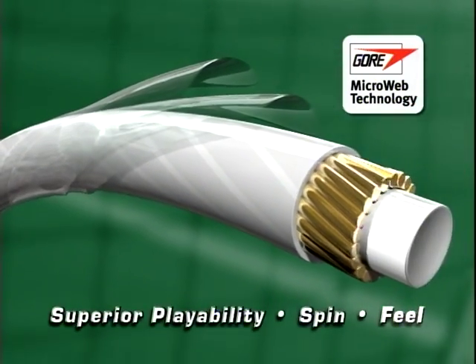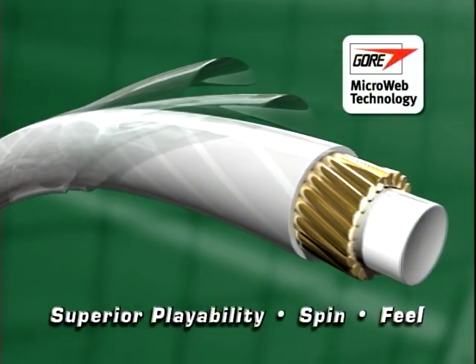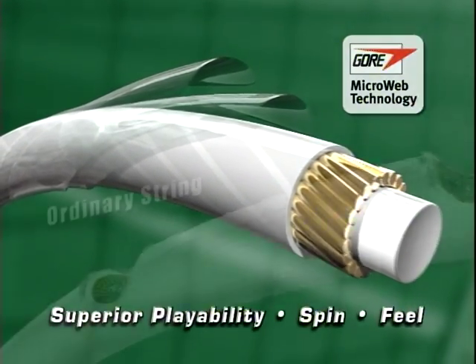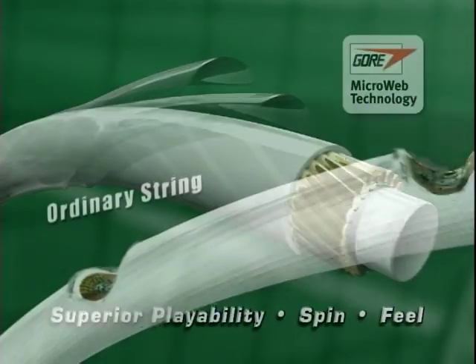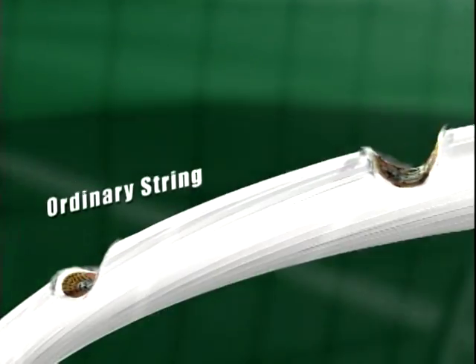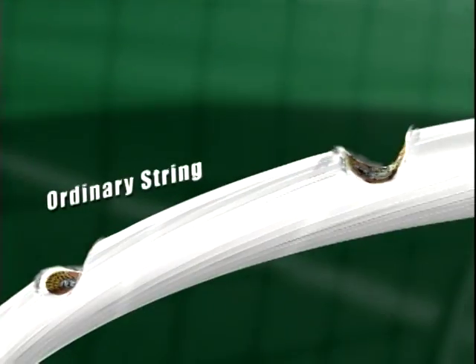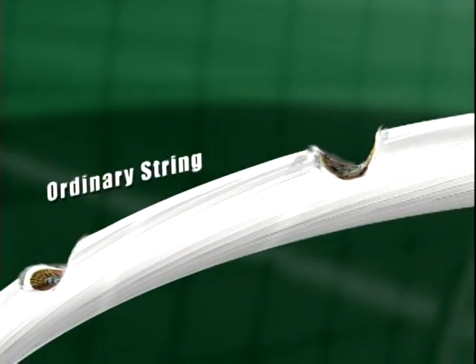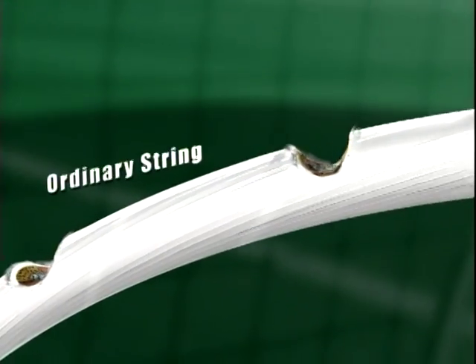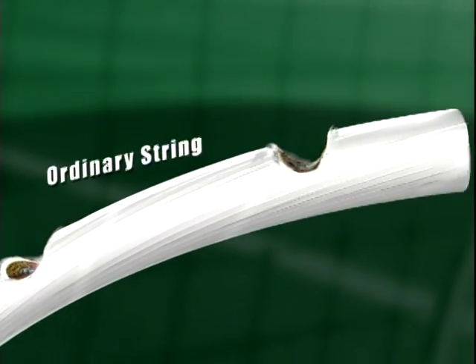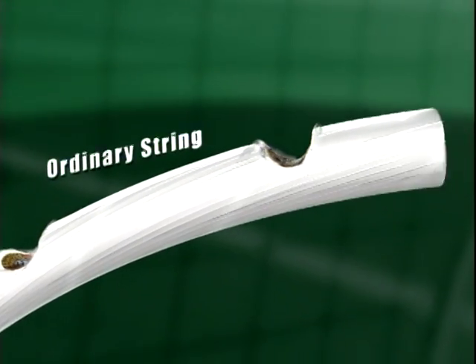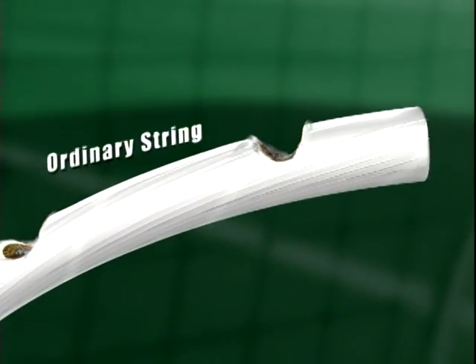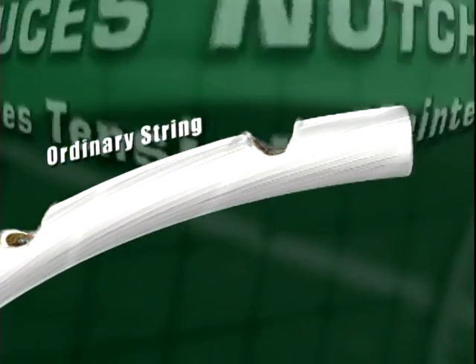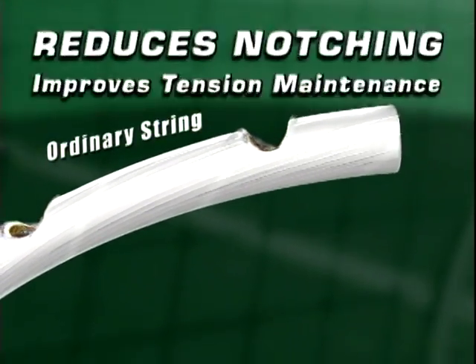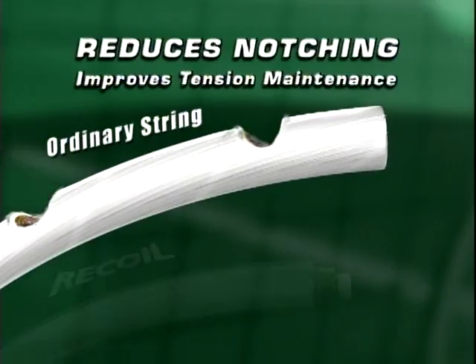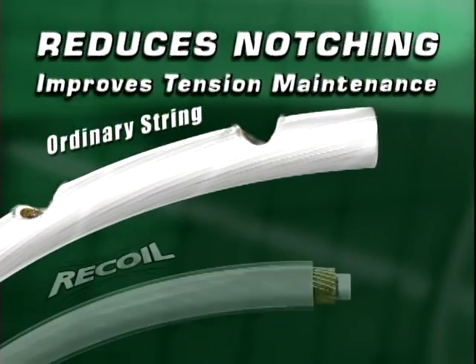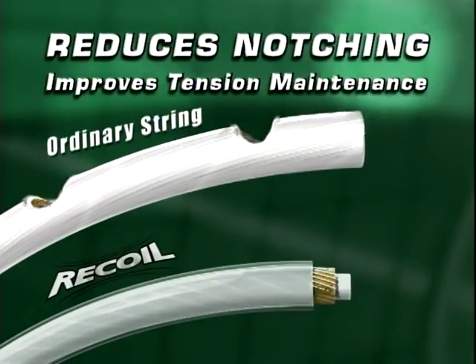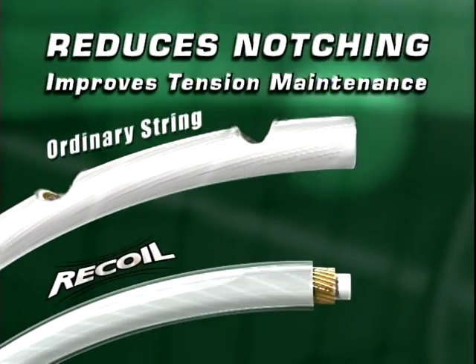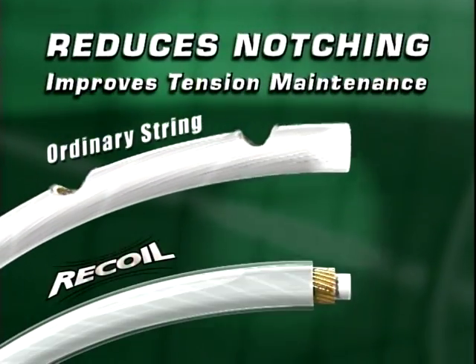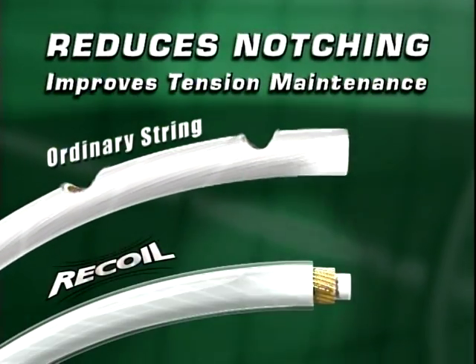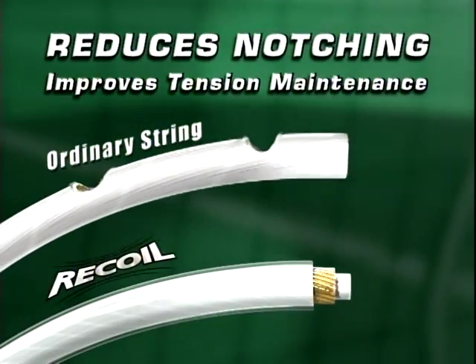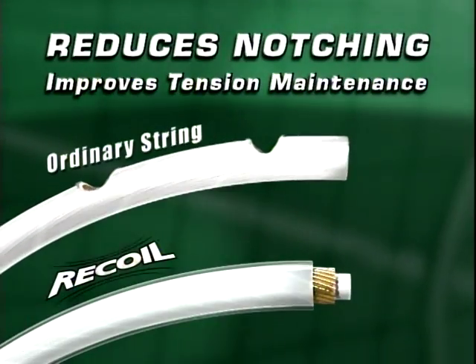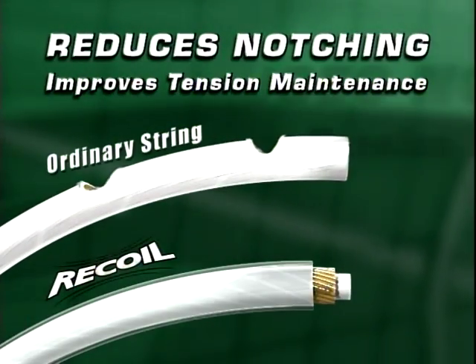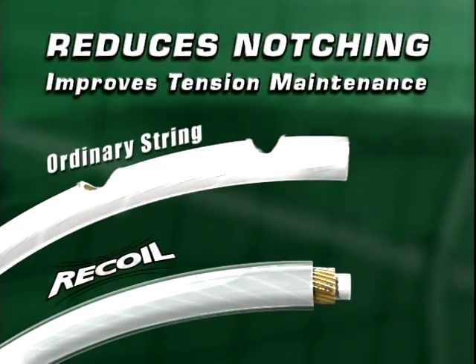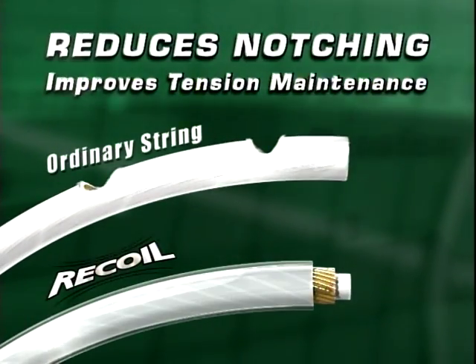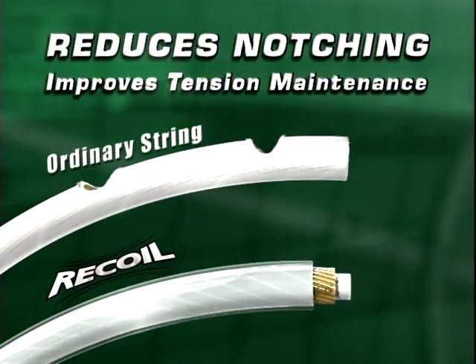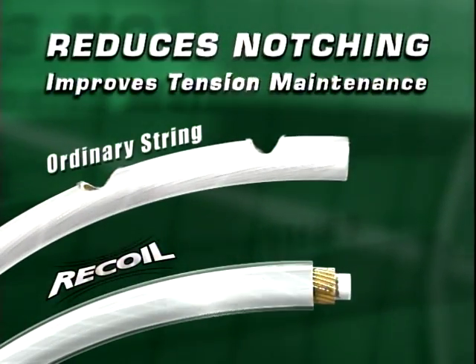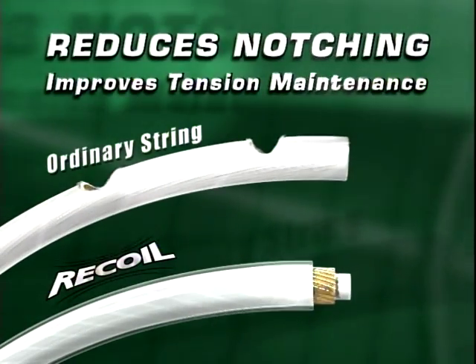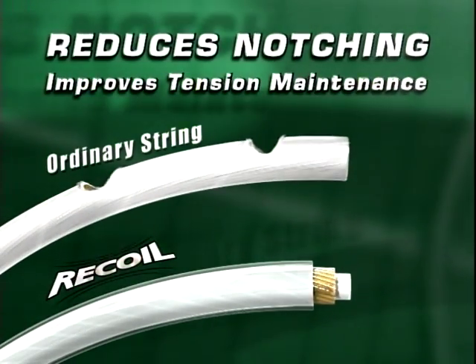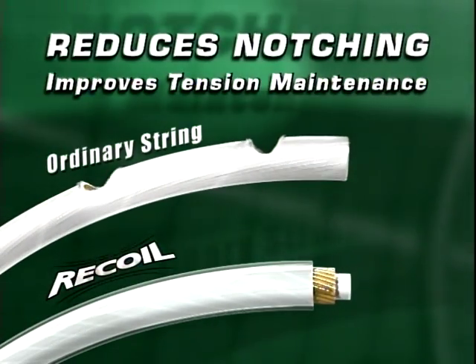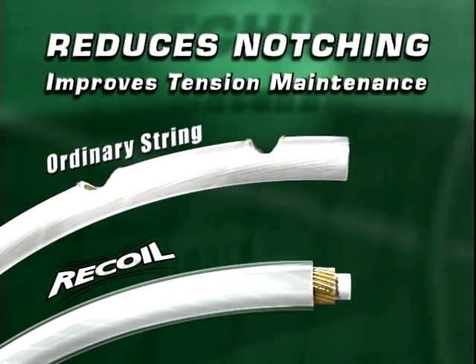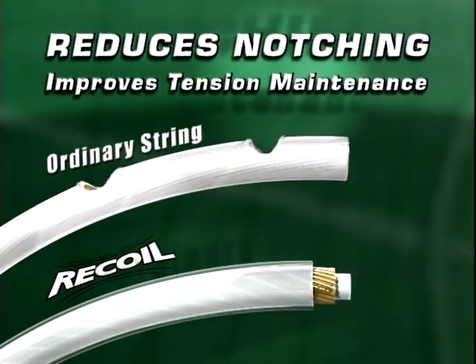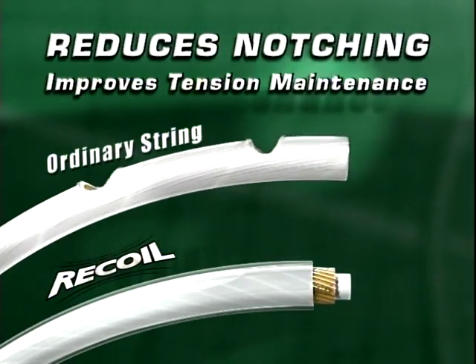And finally, the low-friction Microweb coating reduces string notching and improves tension maintenance.